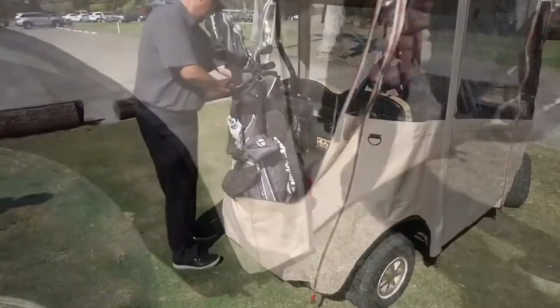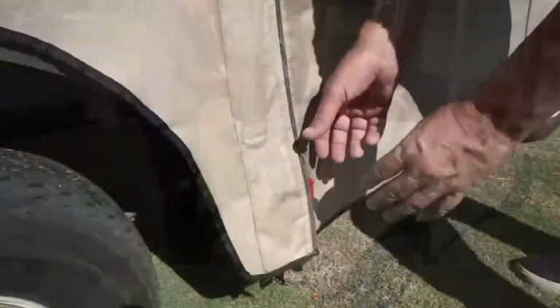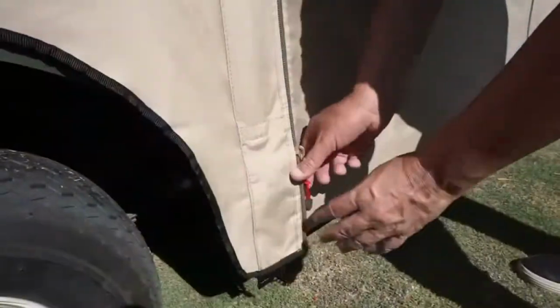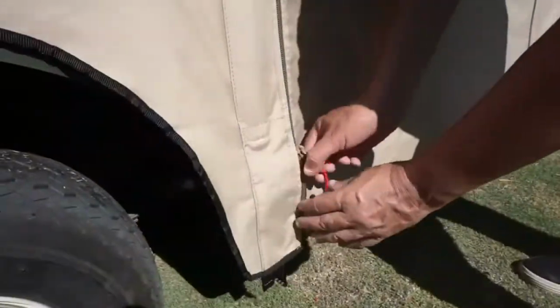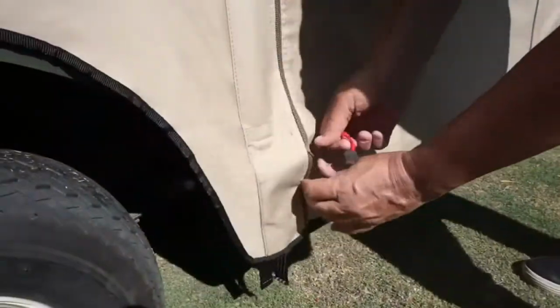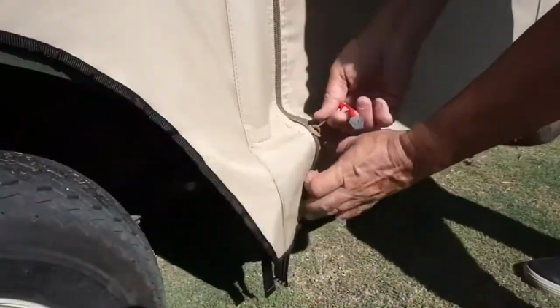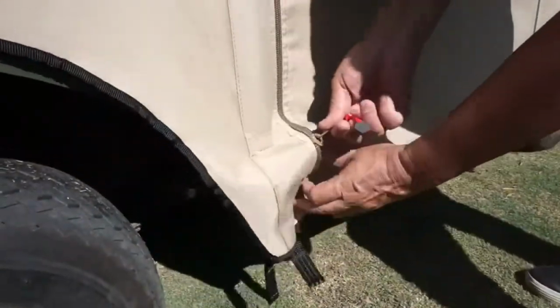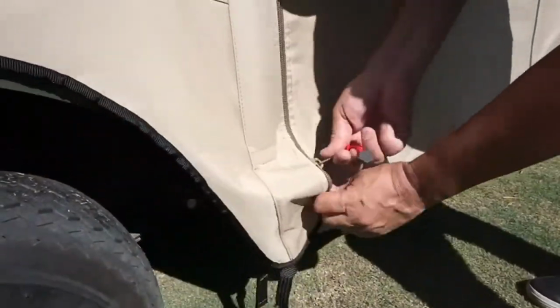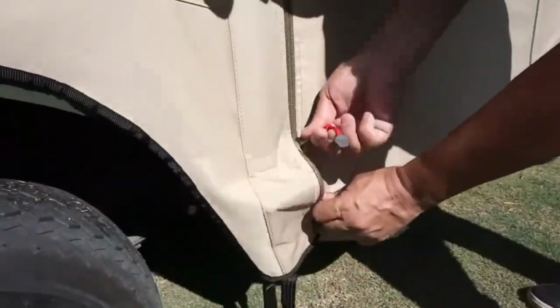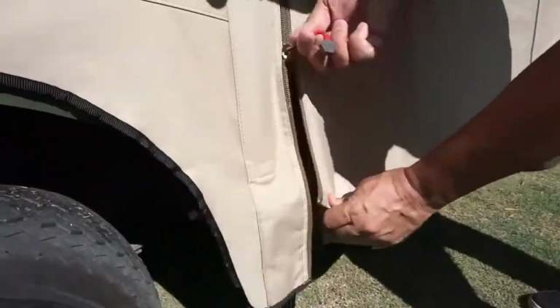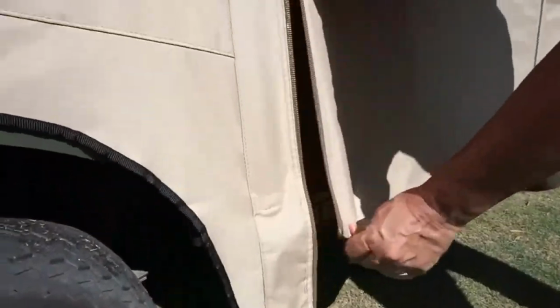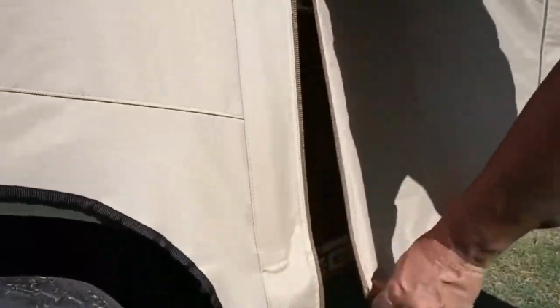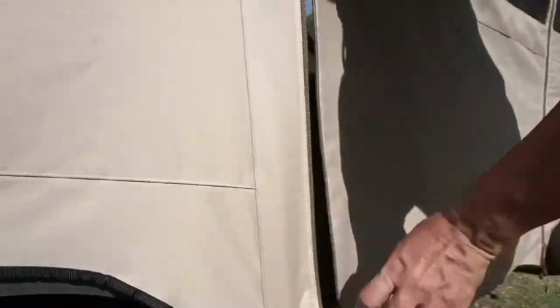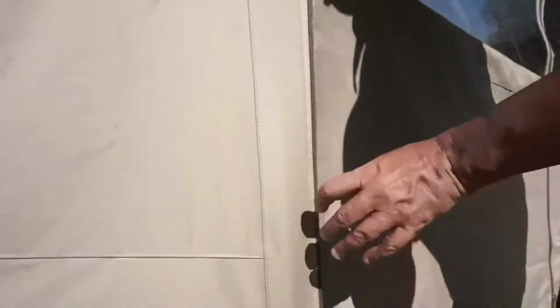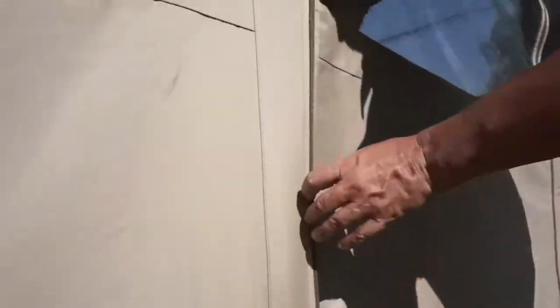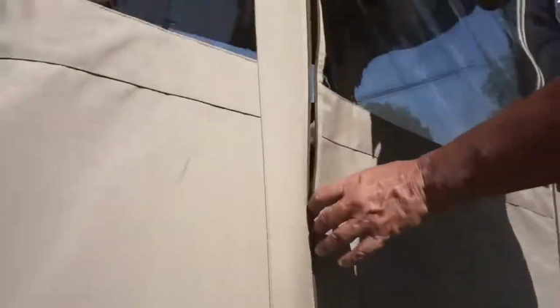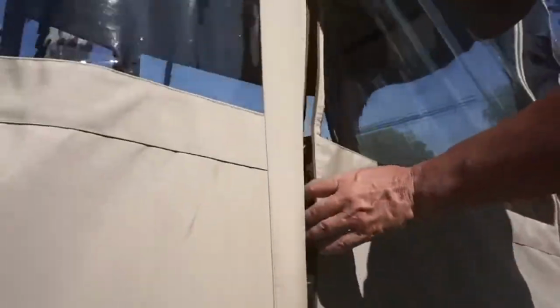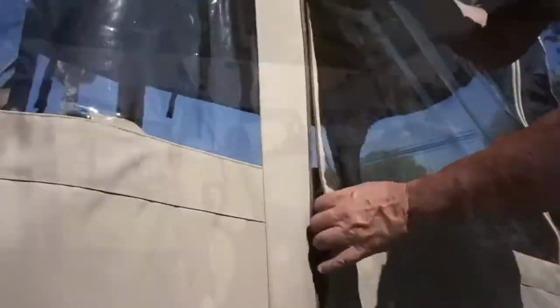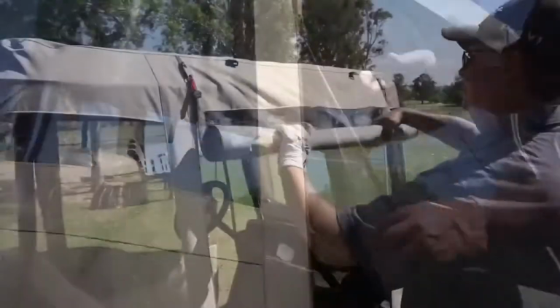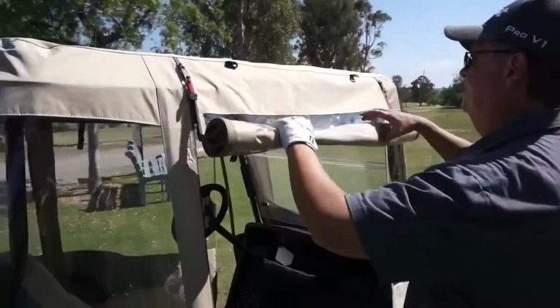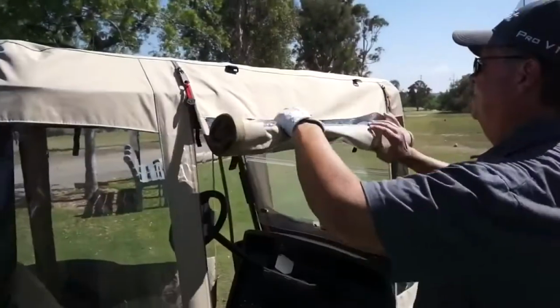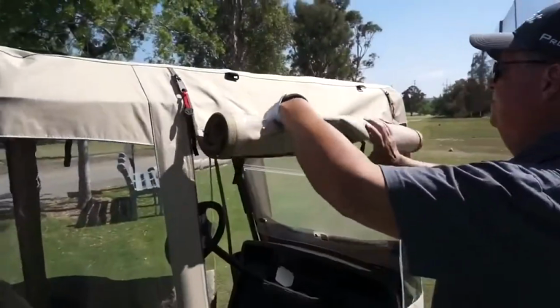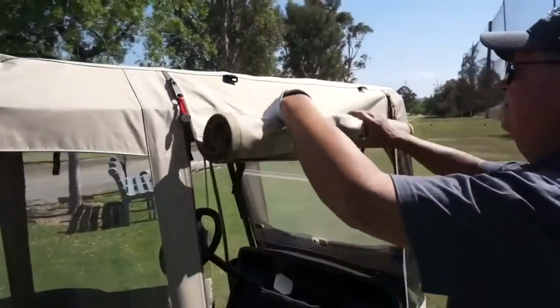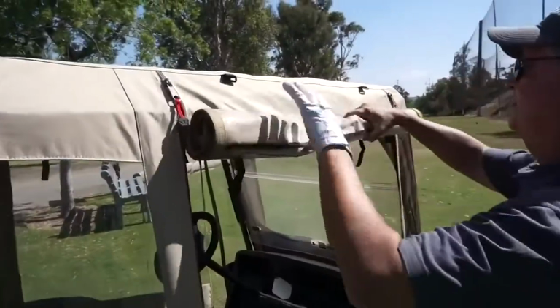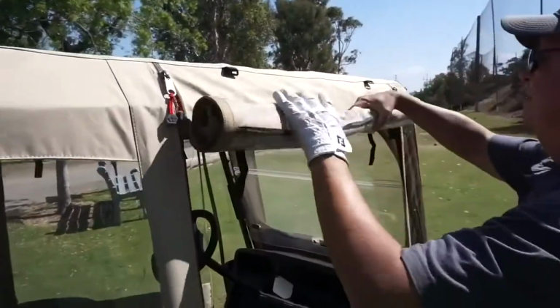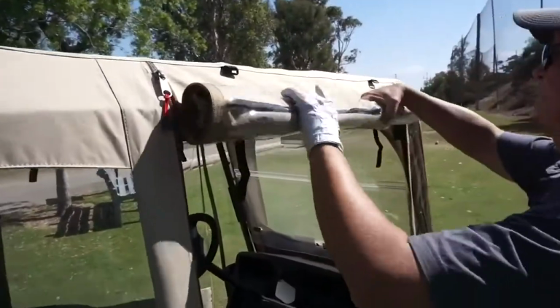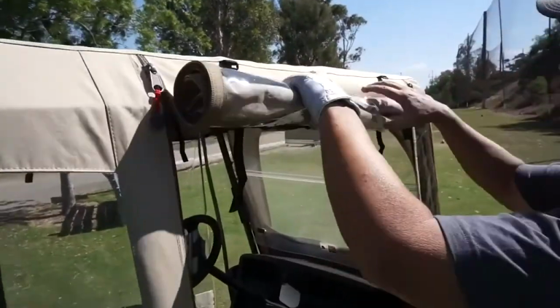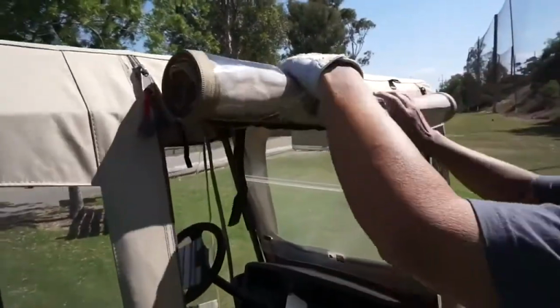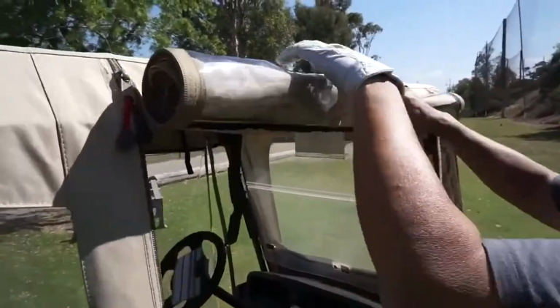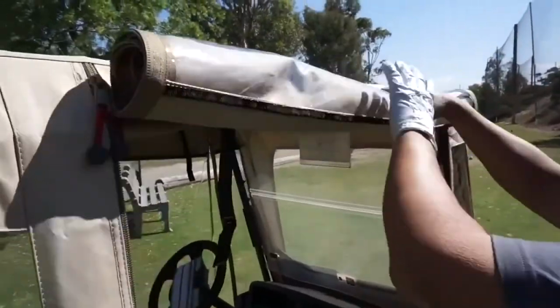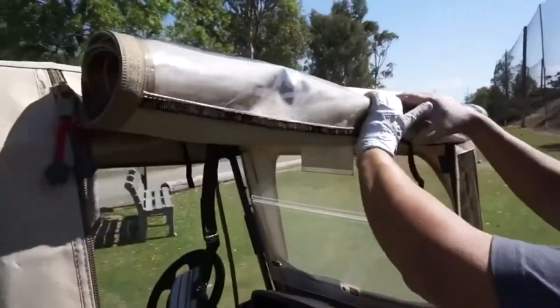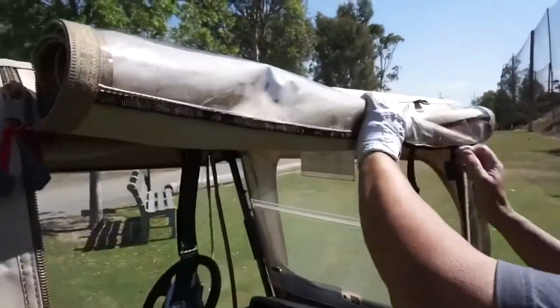If the weather is nice and you do not need the doors, simply unzip, roll up, and secure the Velcro straps.